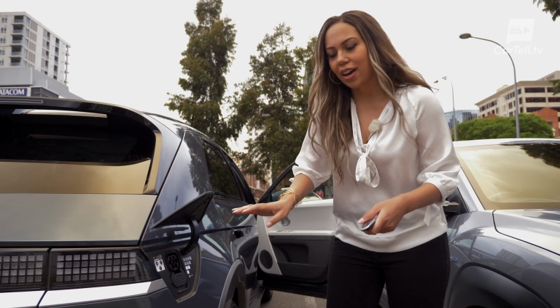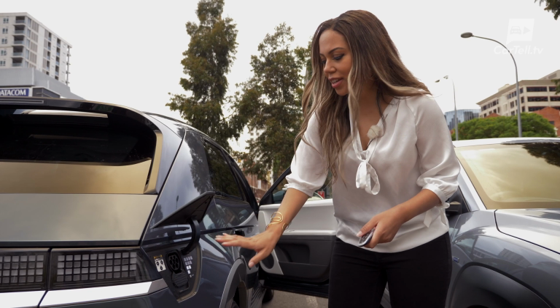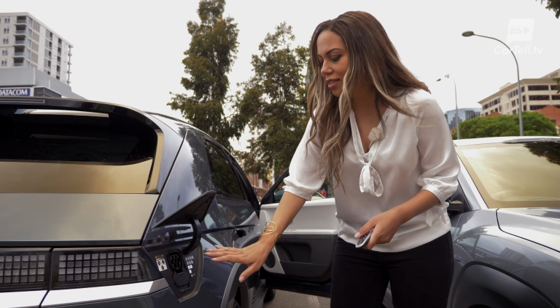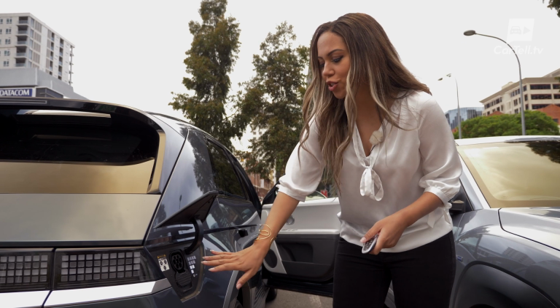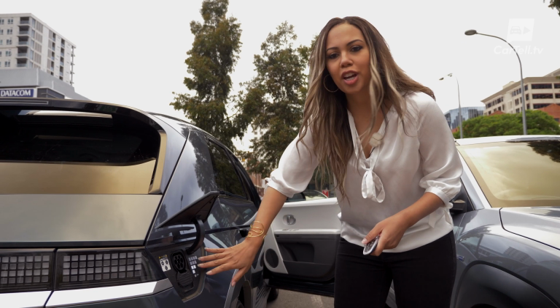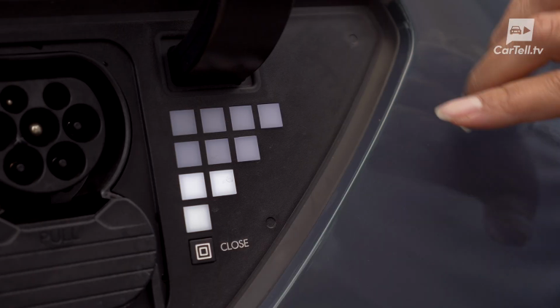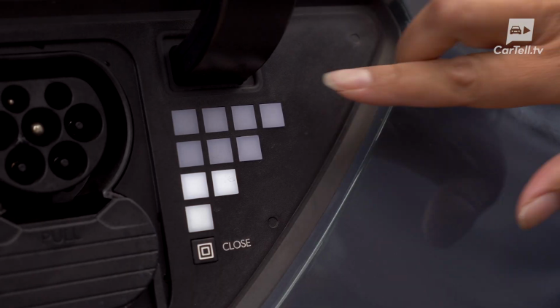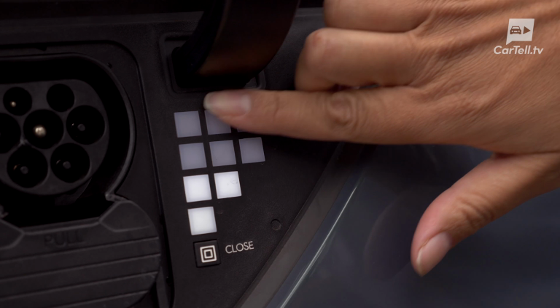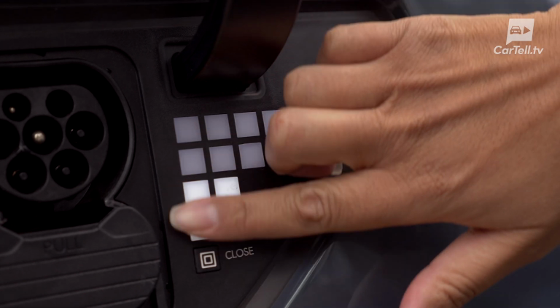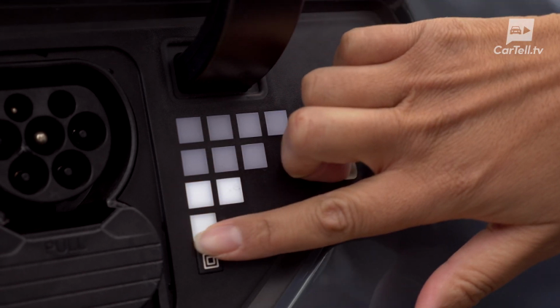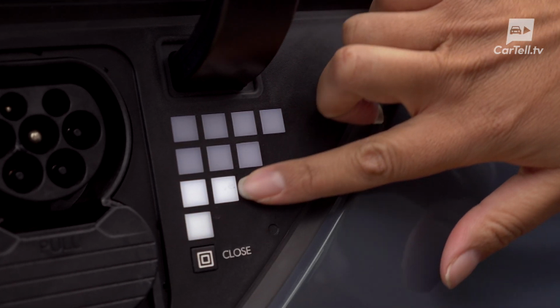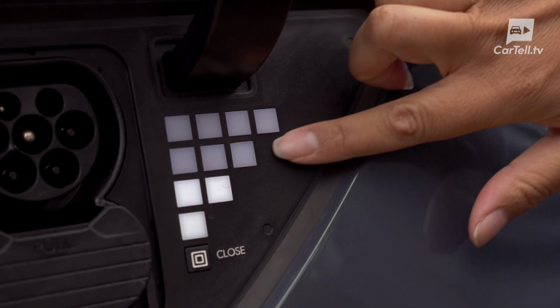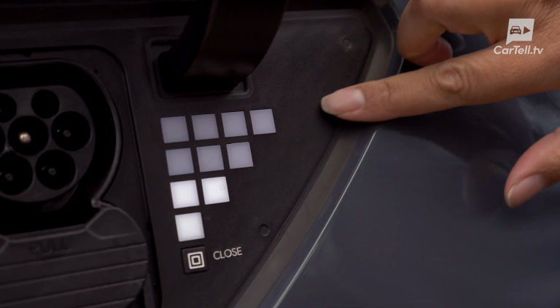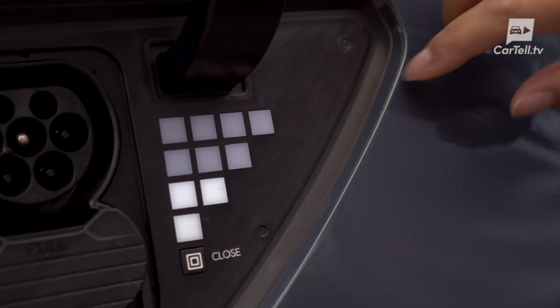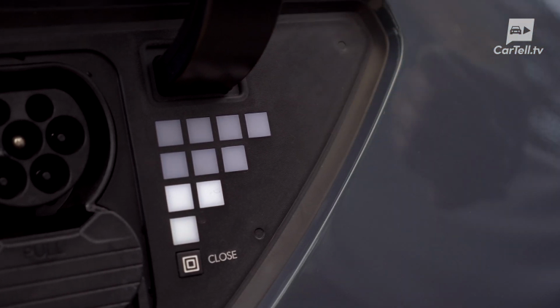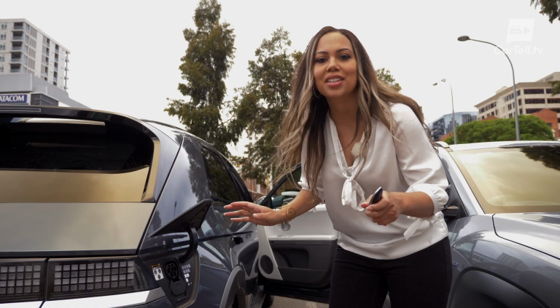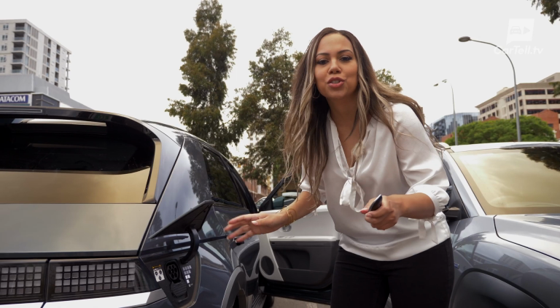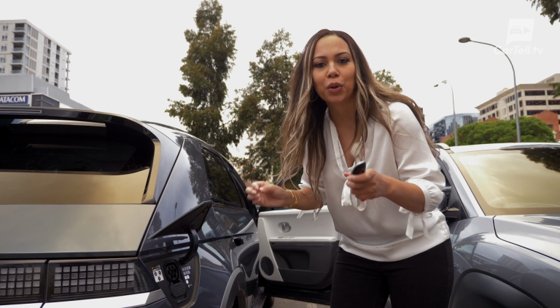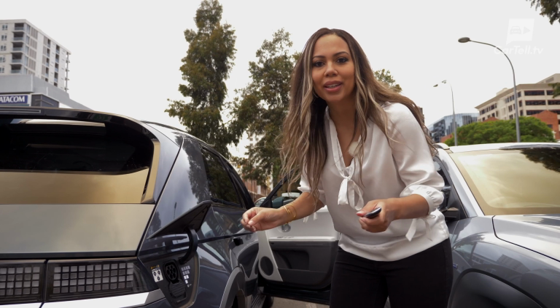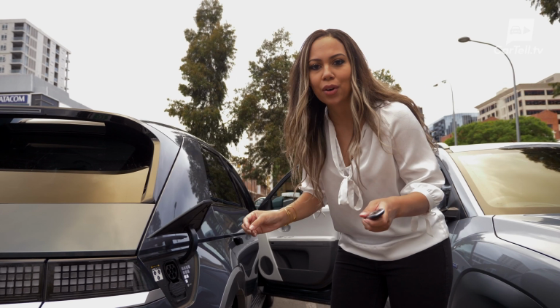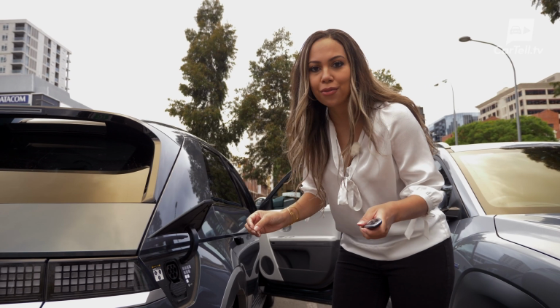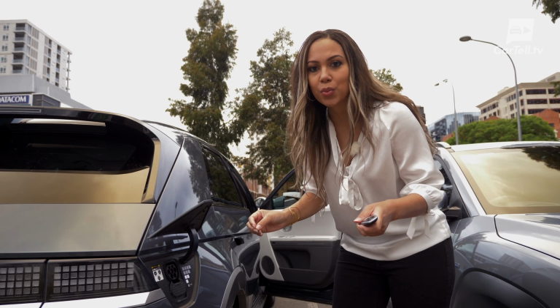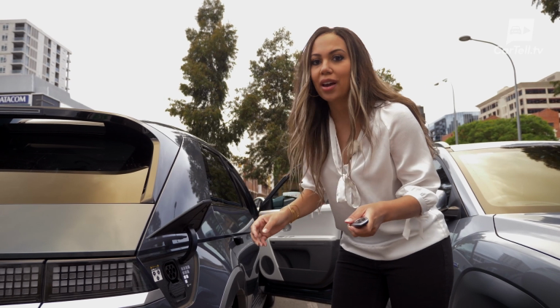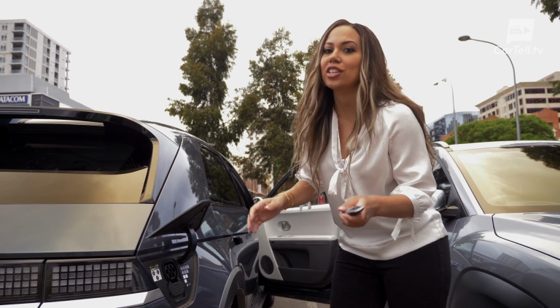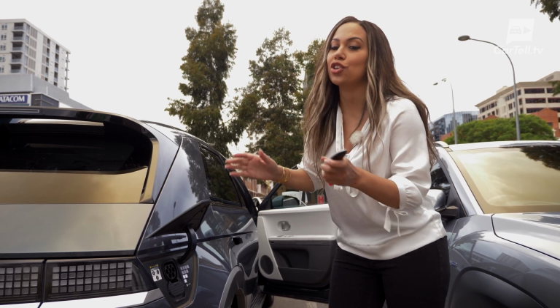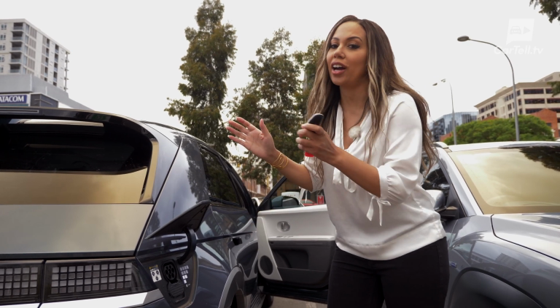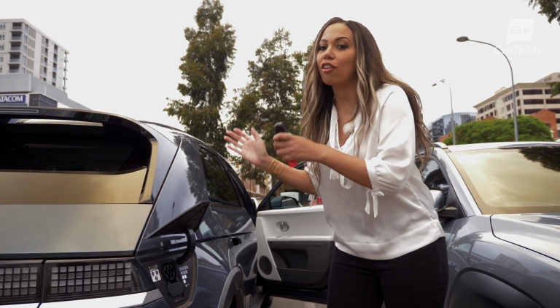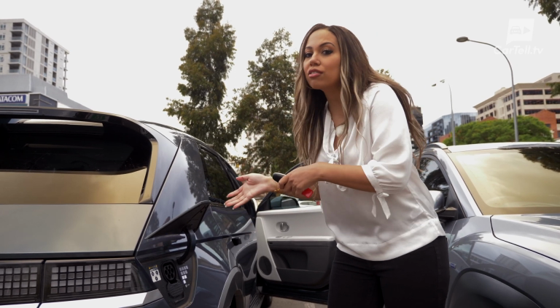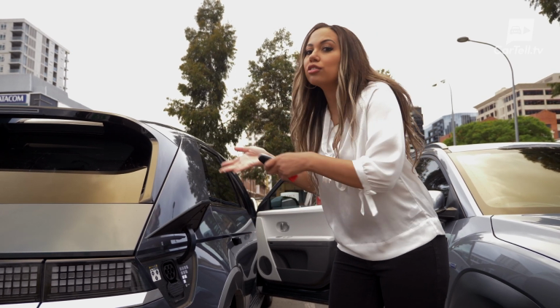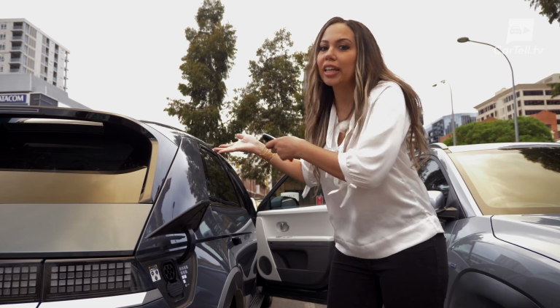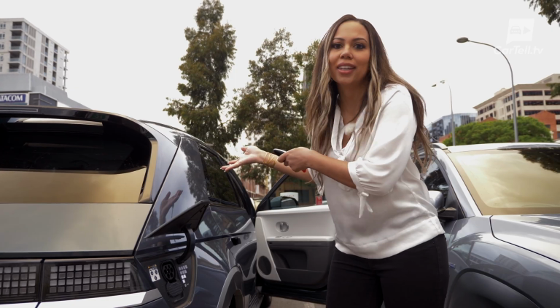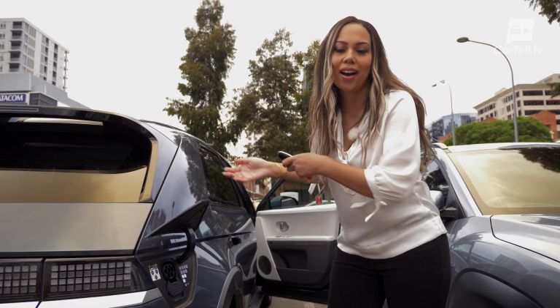These lights show you how much charge you have in the car, and it's a great idea because you can quickly get a reference without having to turn the car on or get in the car.